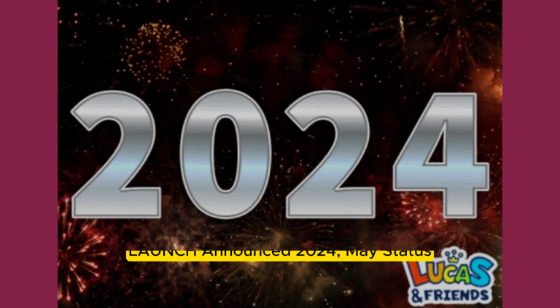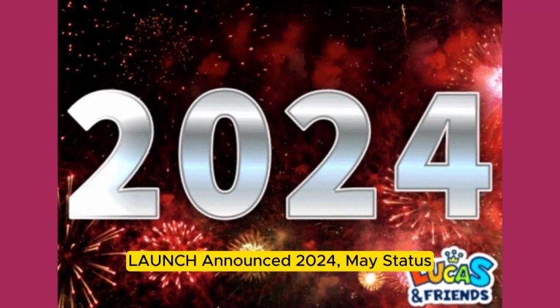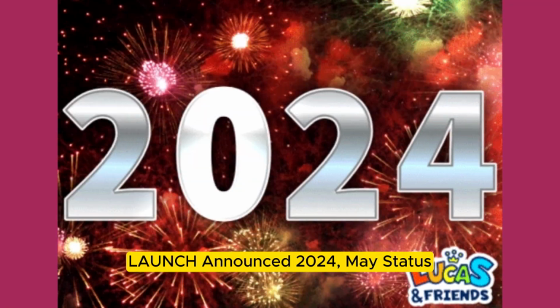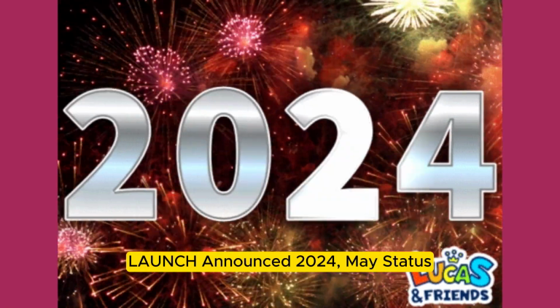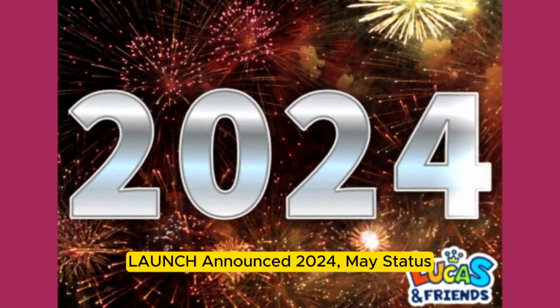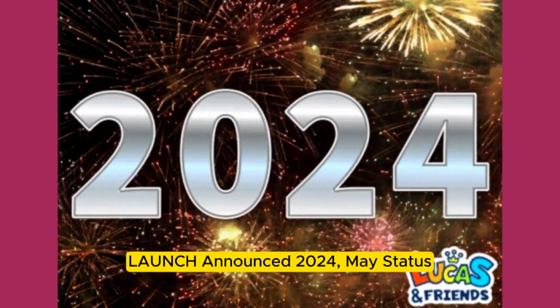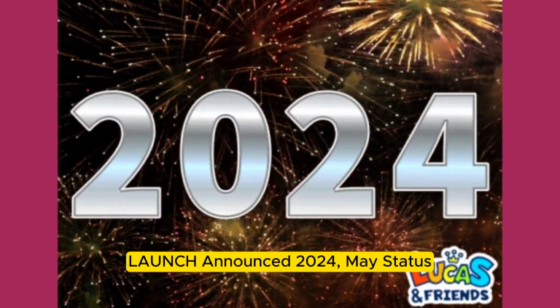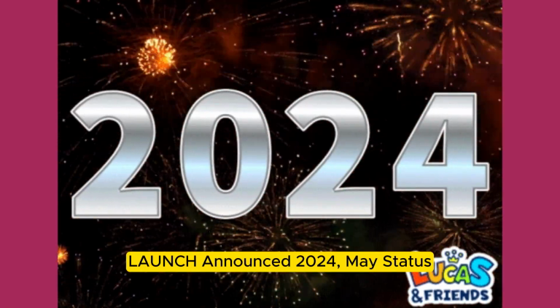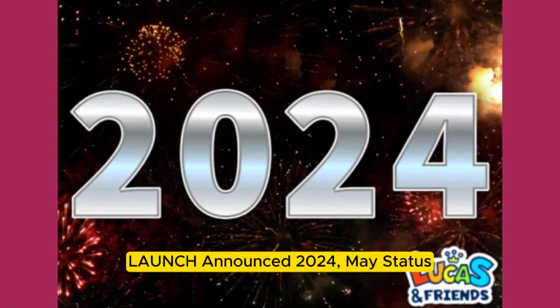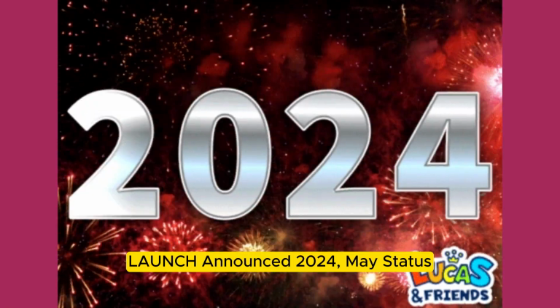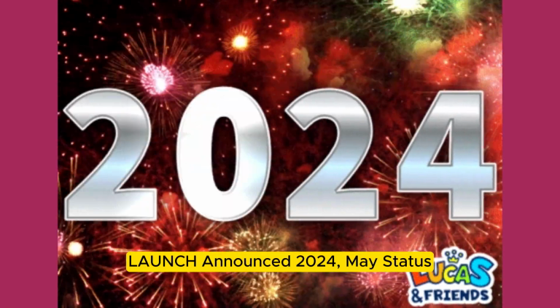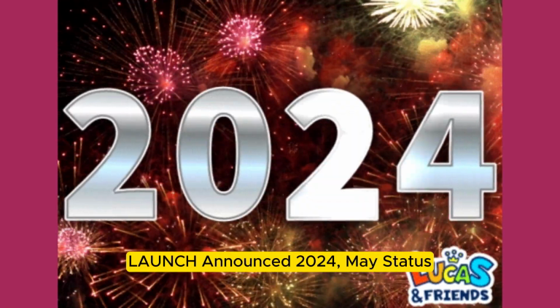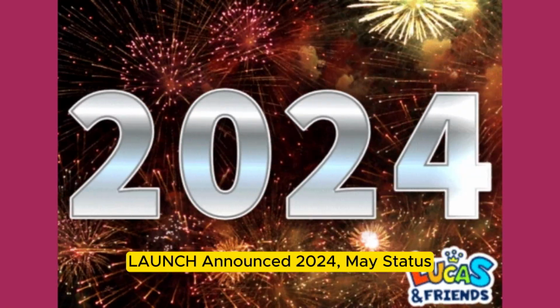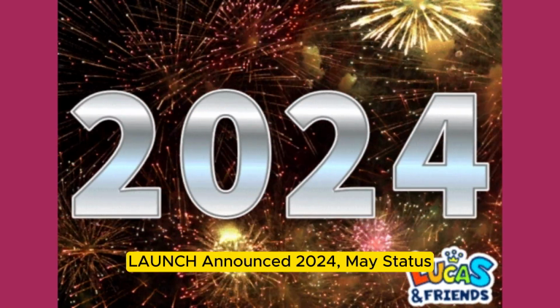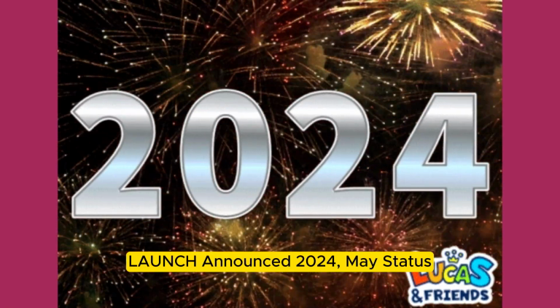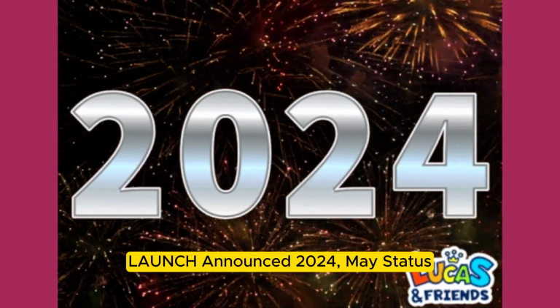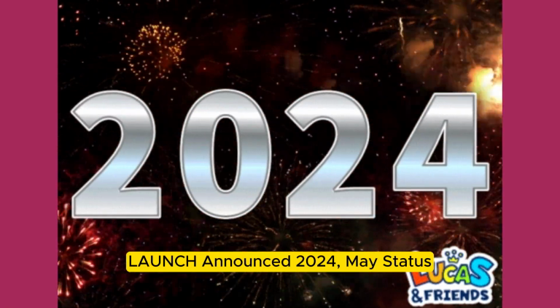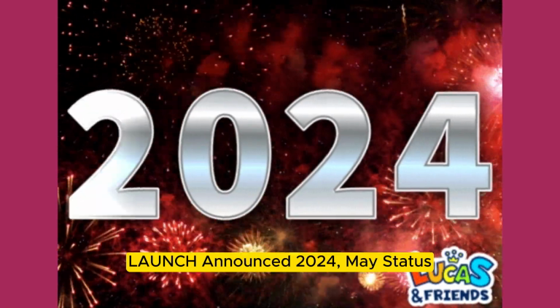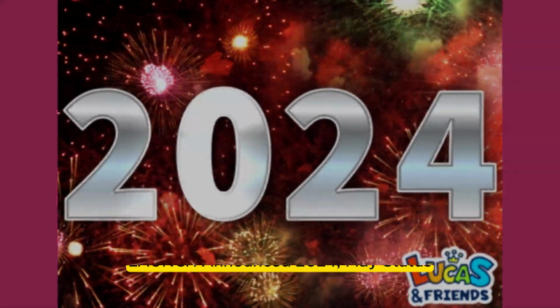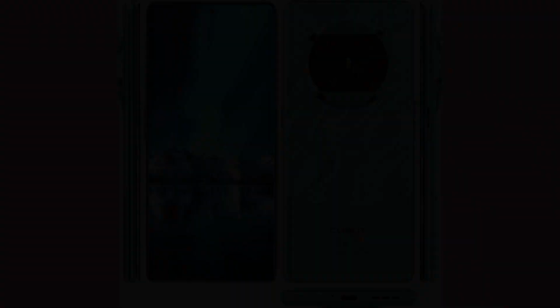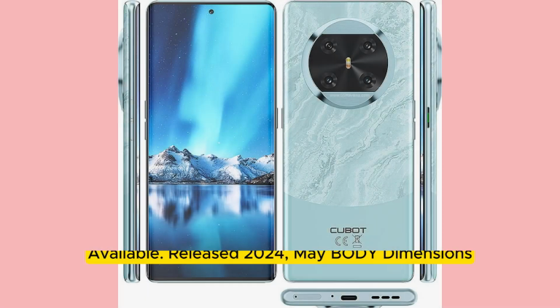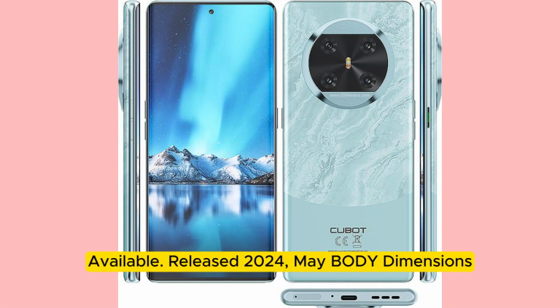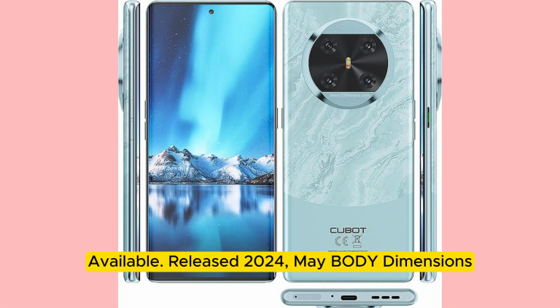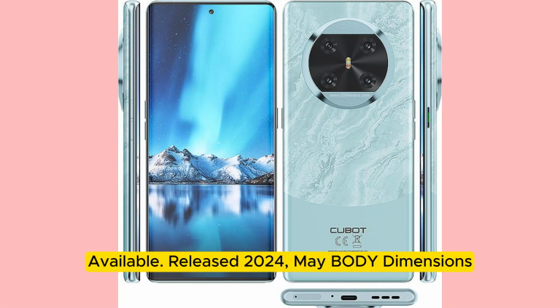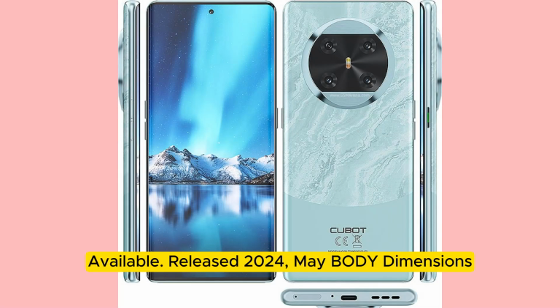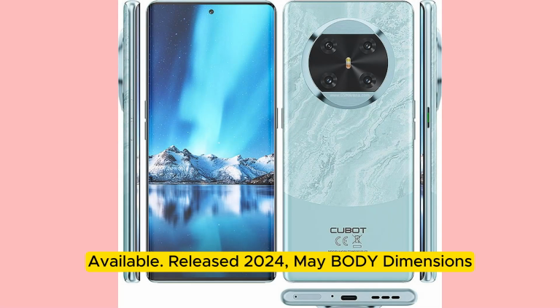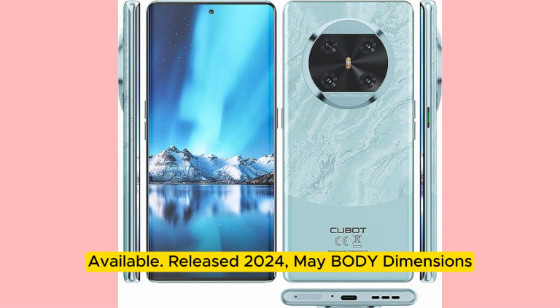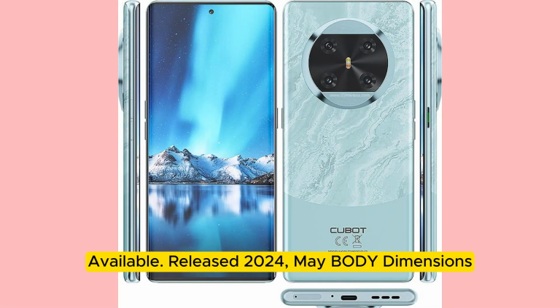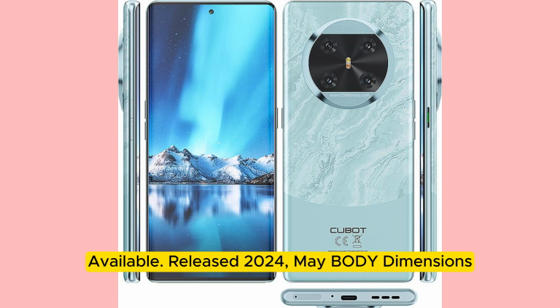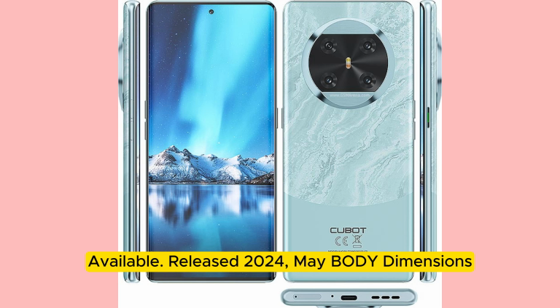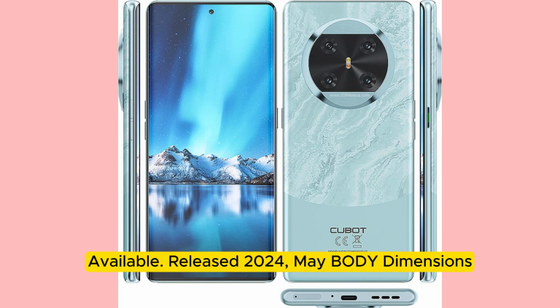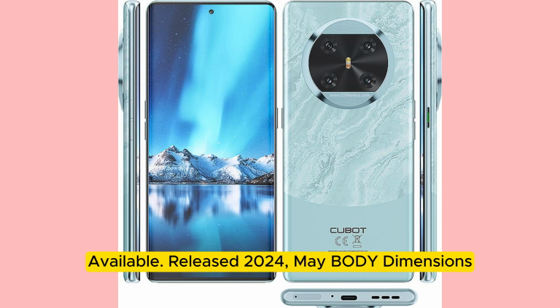Launch: announced 2024, May. Status: available, released 2024, May.